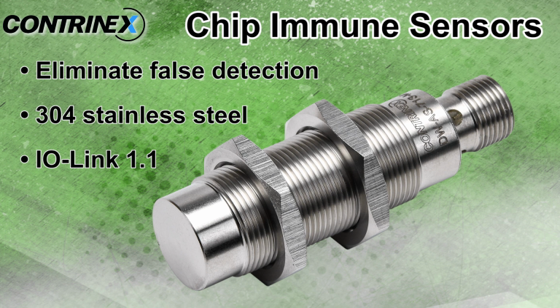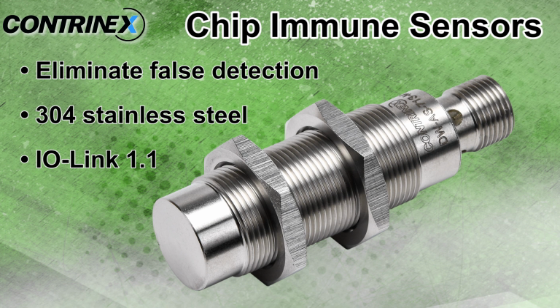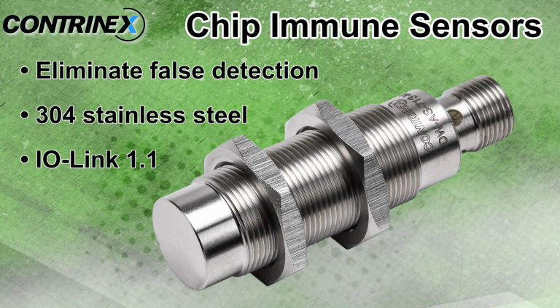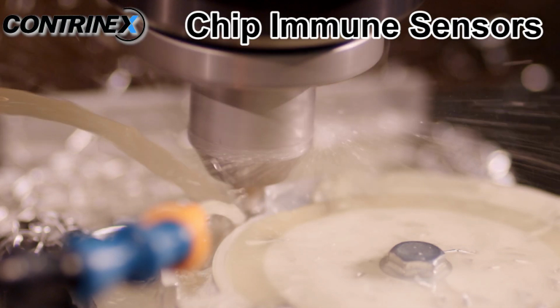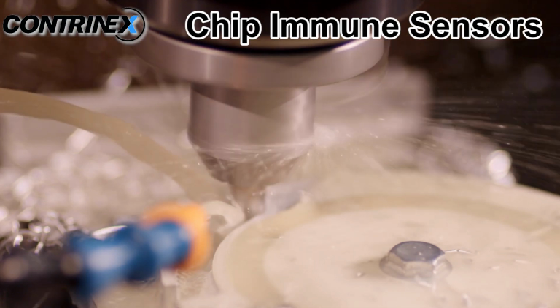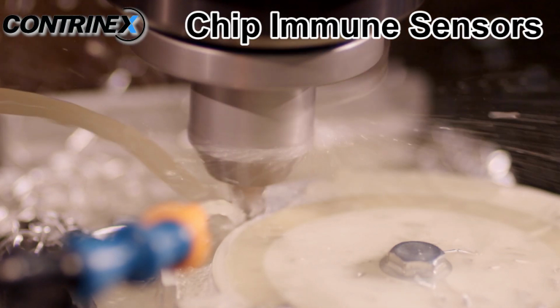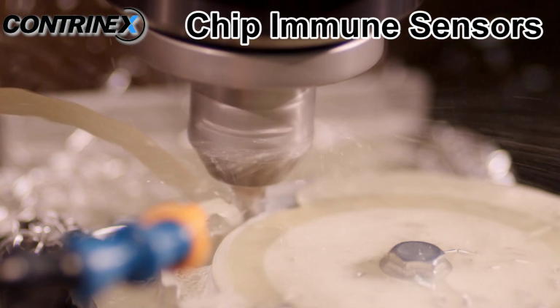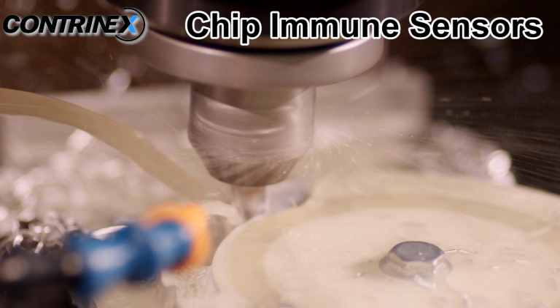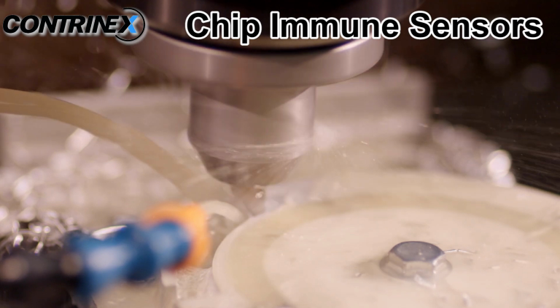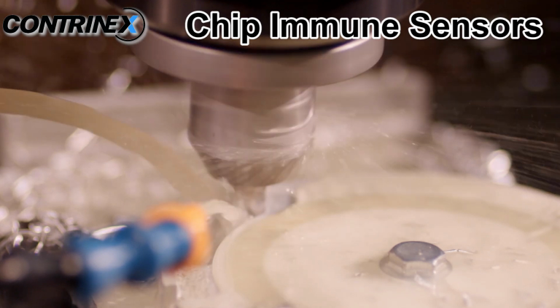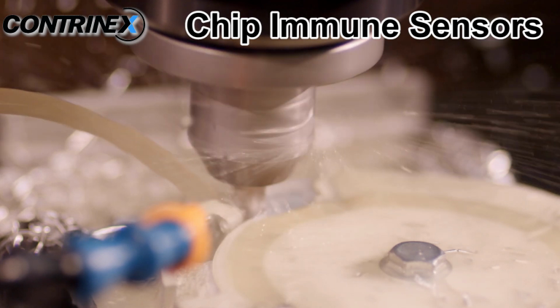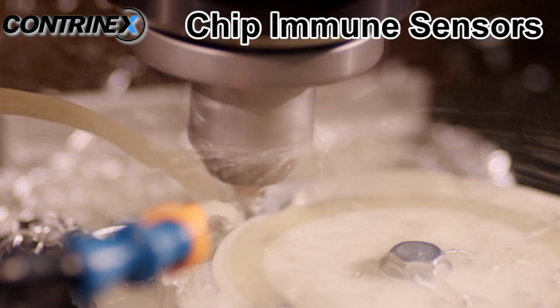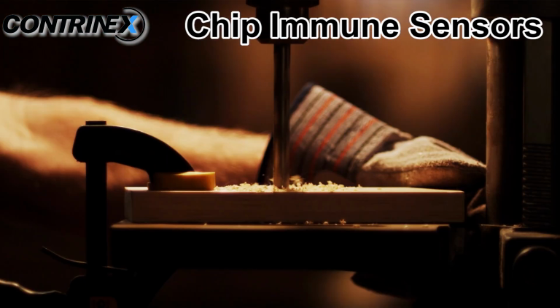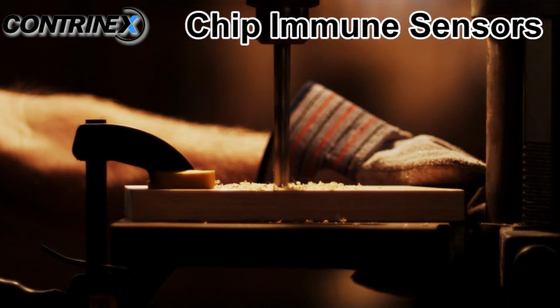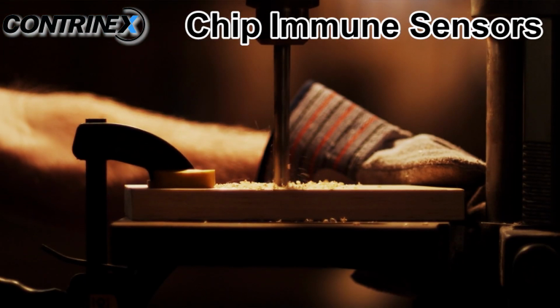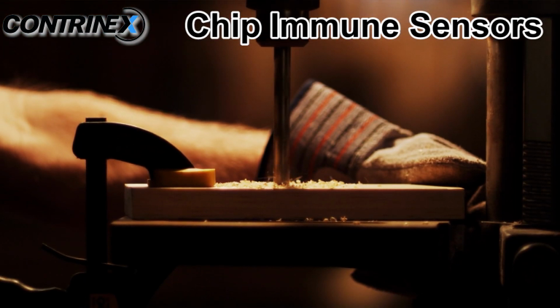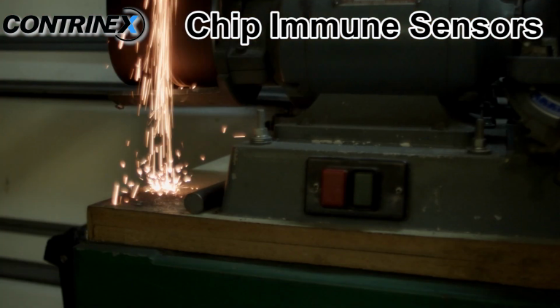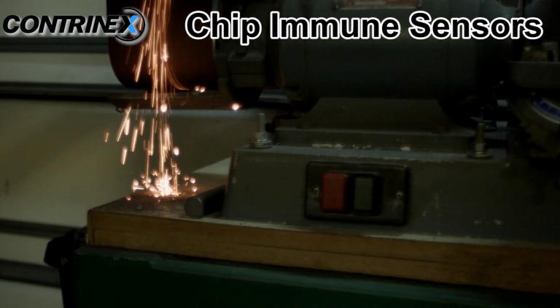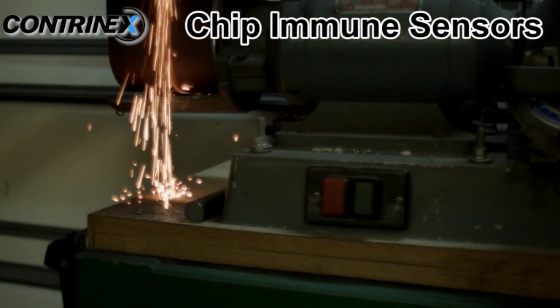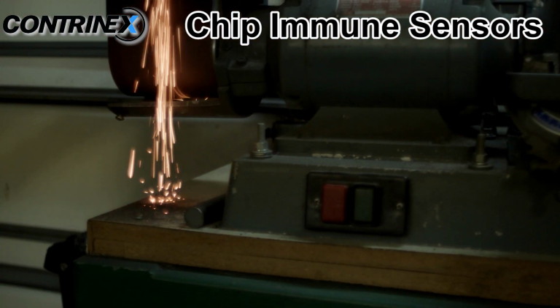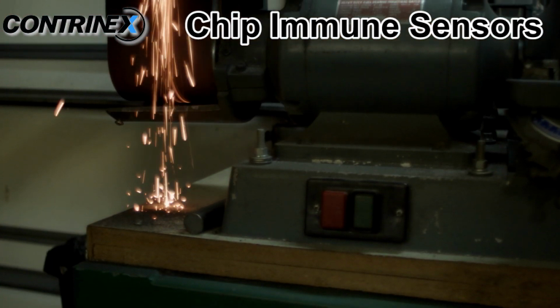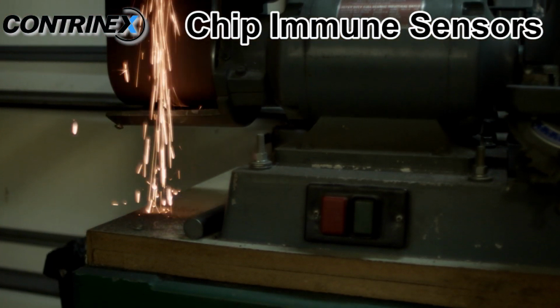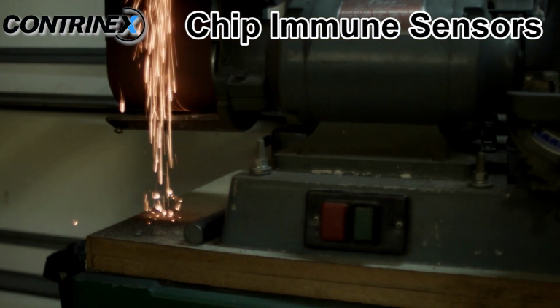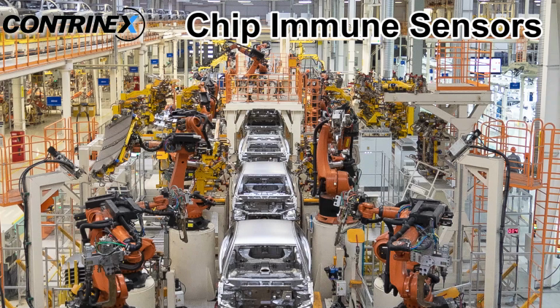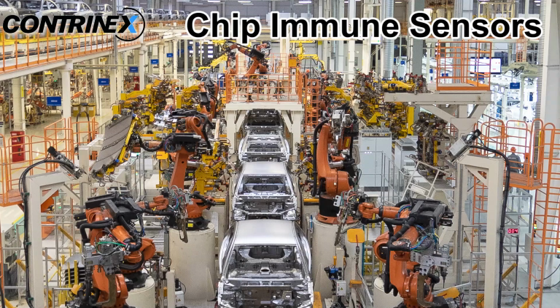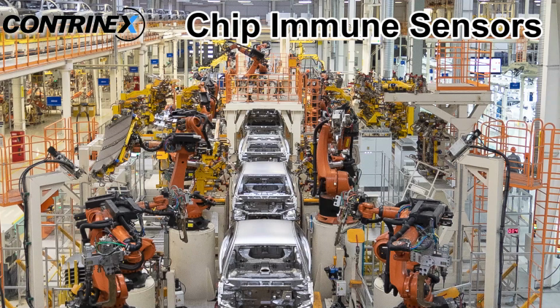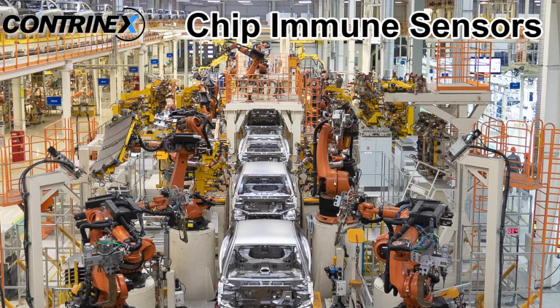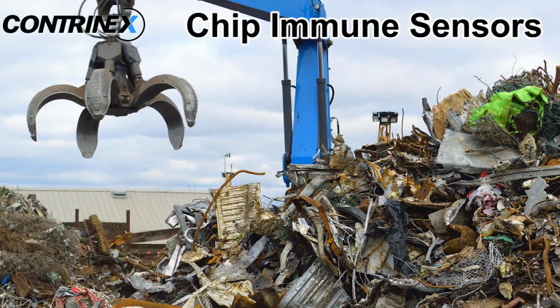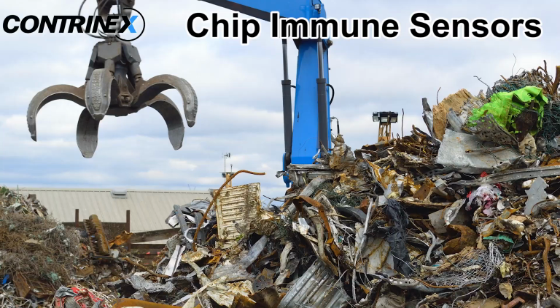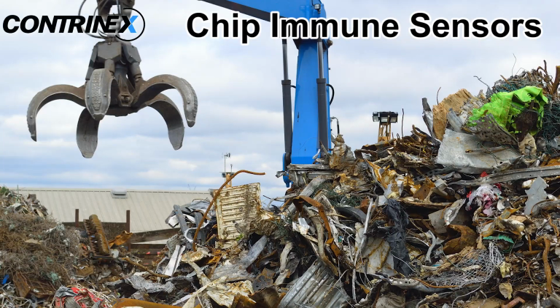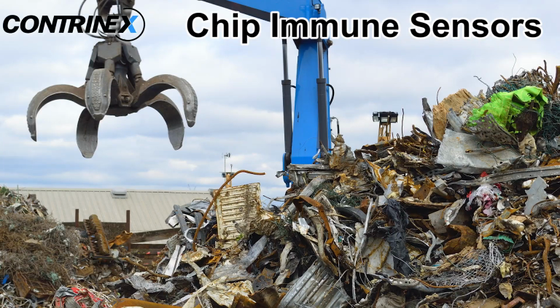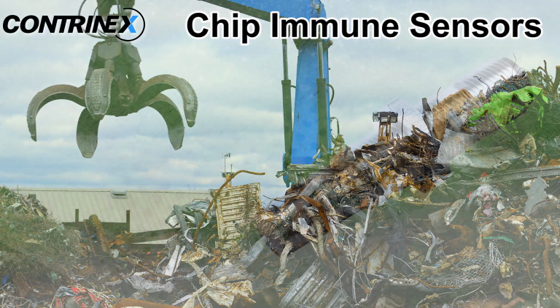These sensors are designed for applications in milling, drilling, and grinding processes and in automotive and recycling industries.